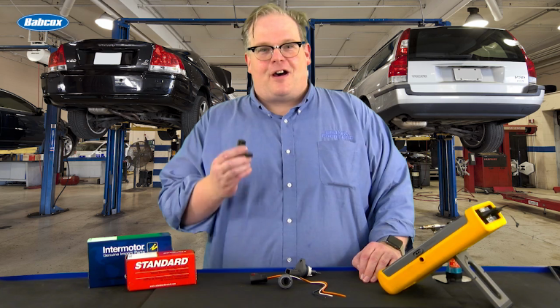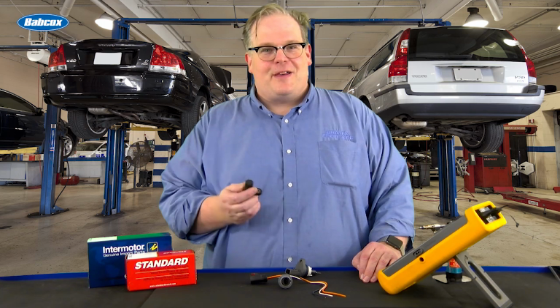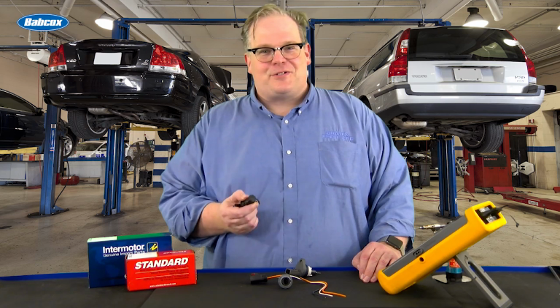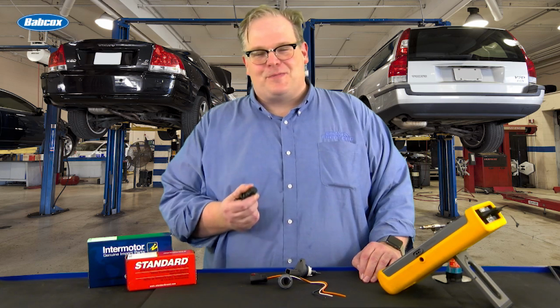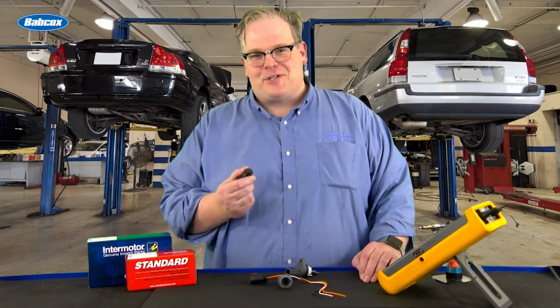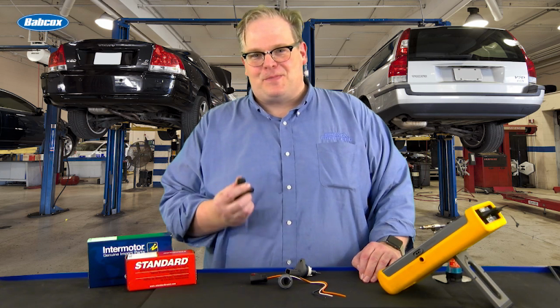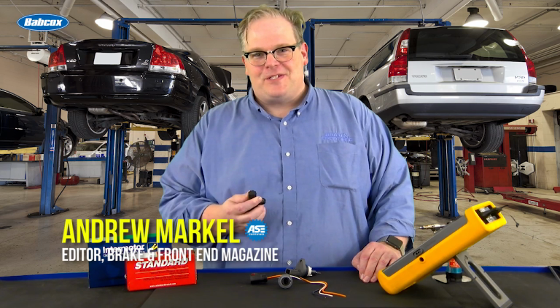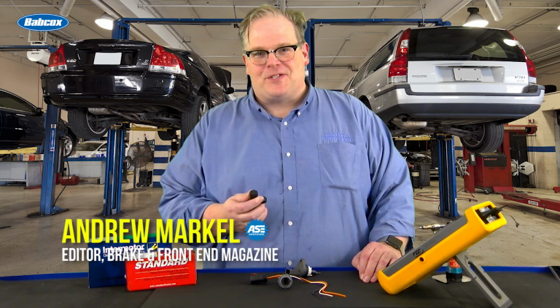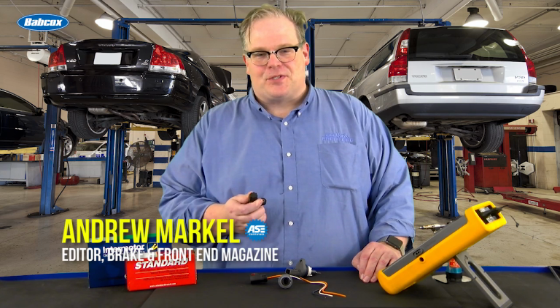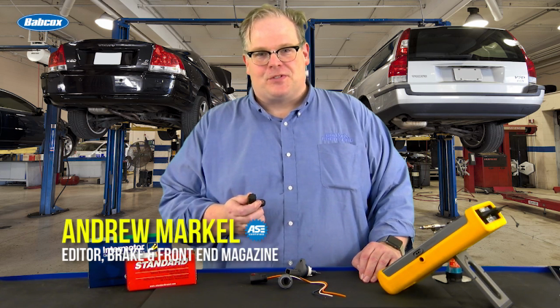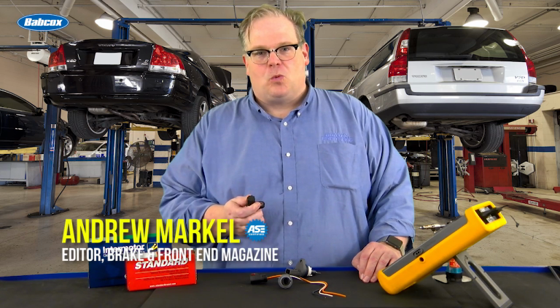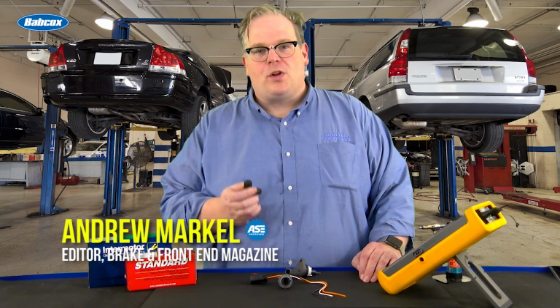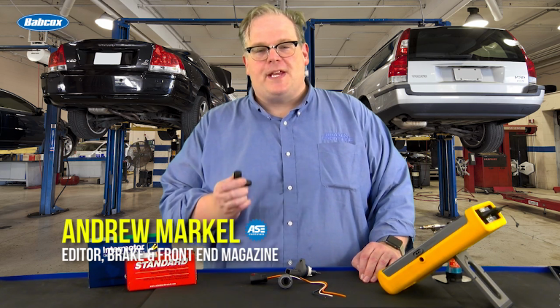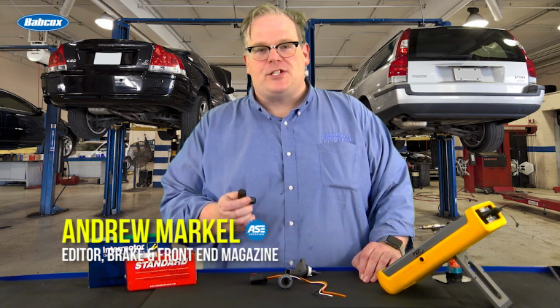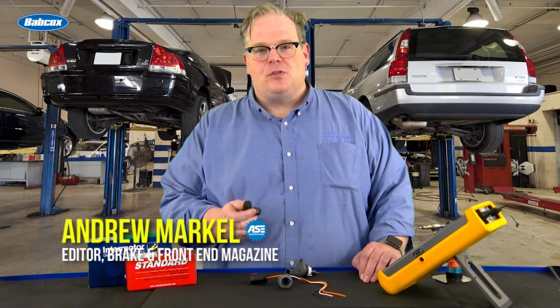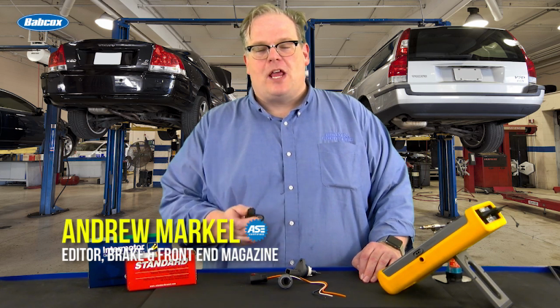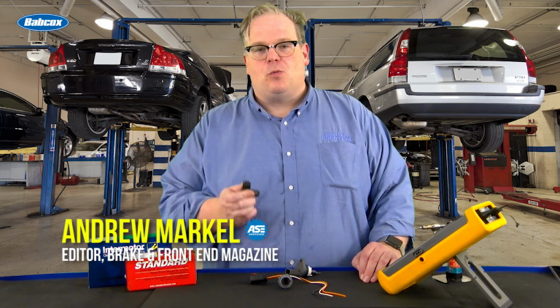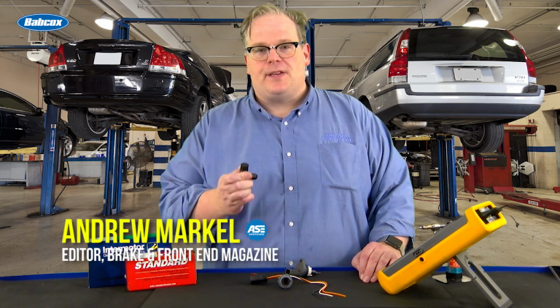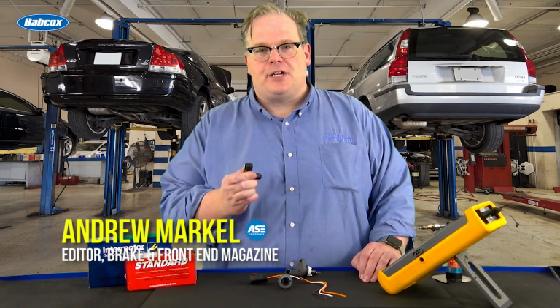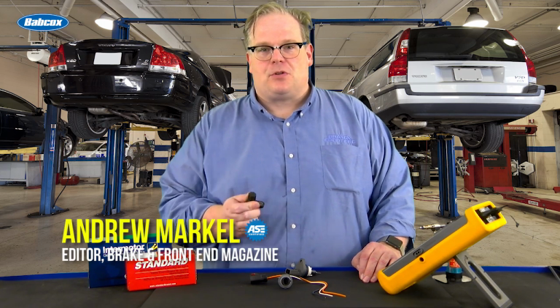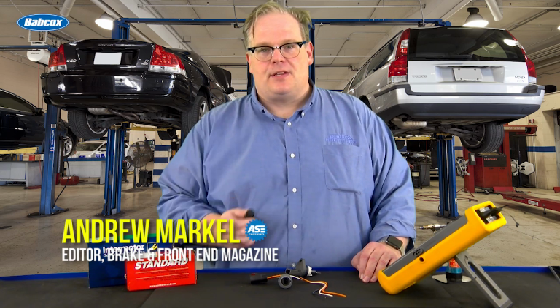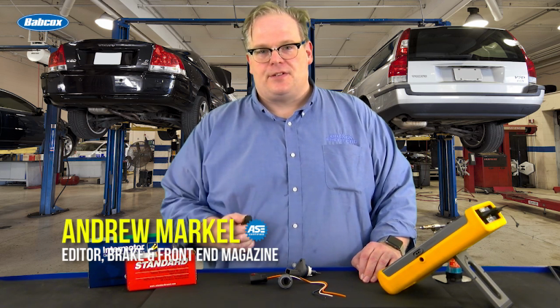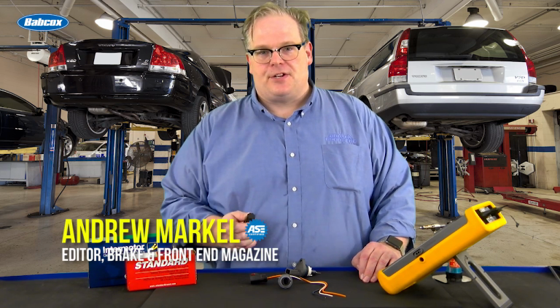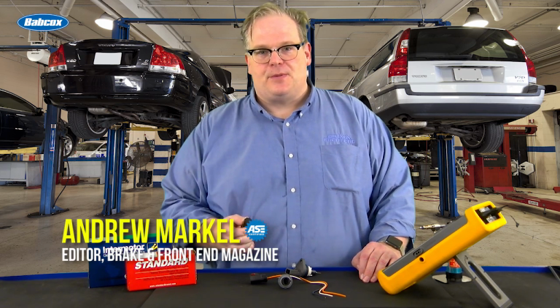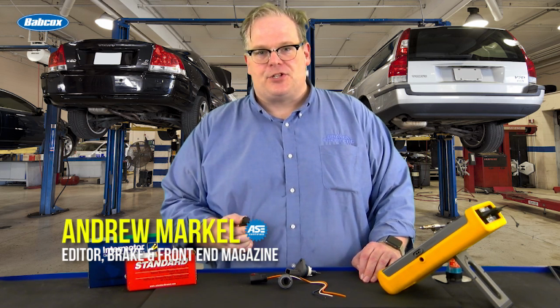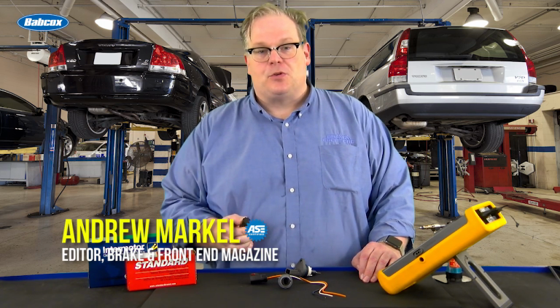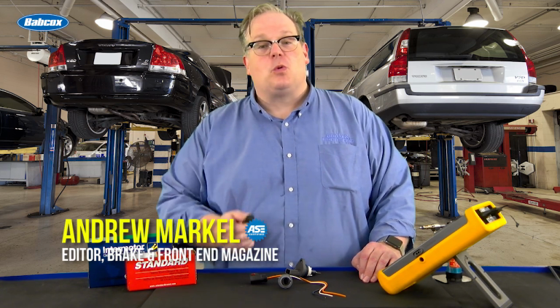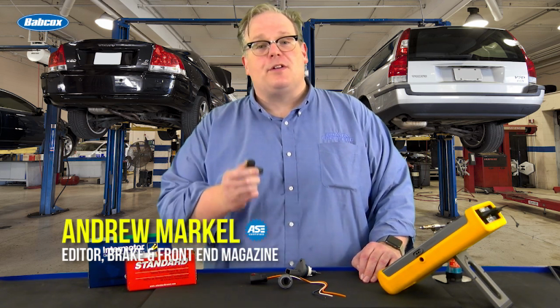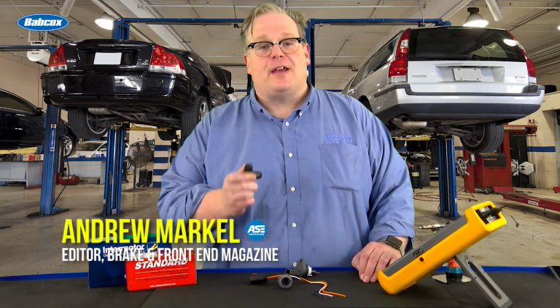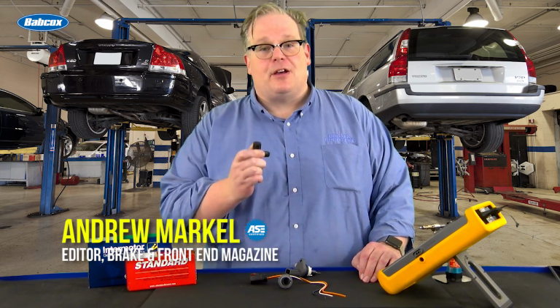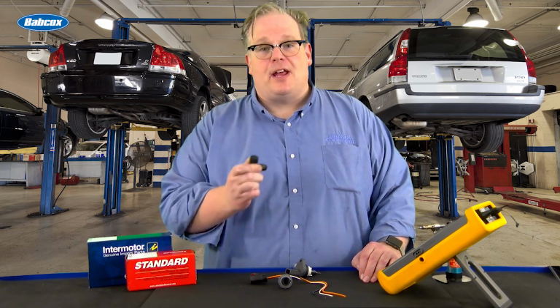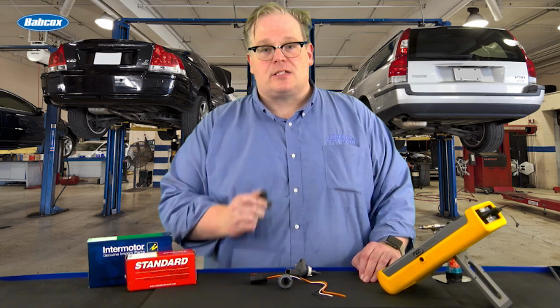Automatic transmission speed sensors — what do they do and what do they control under the transmission? We're going to find out next.